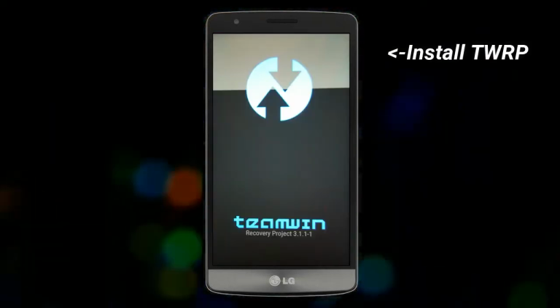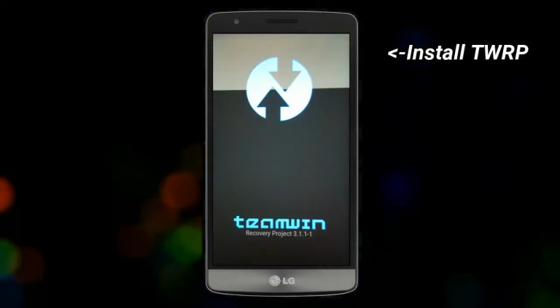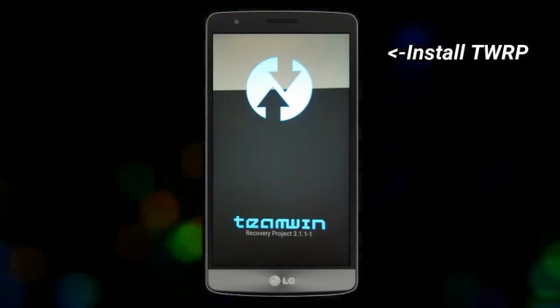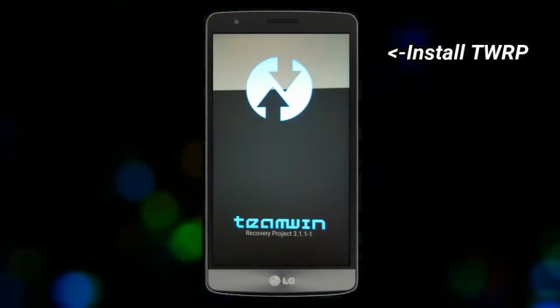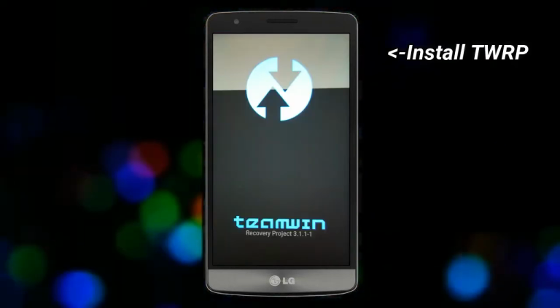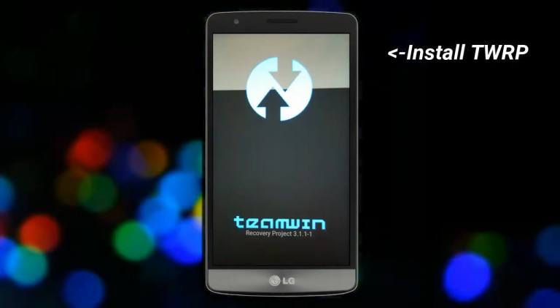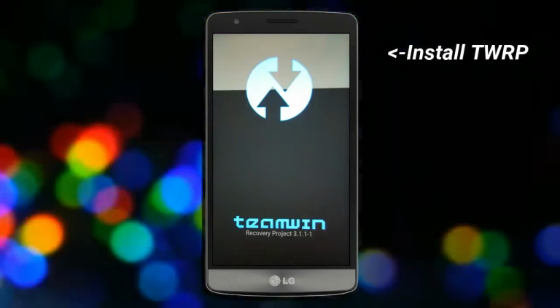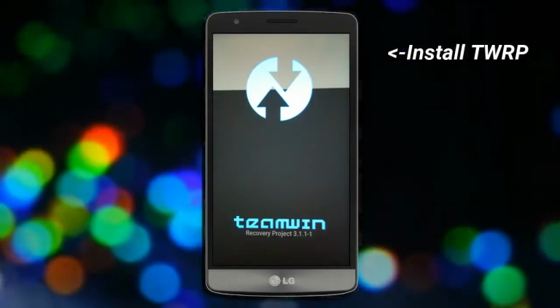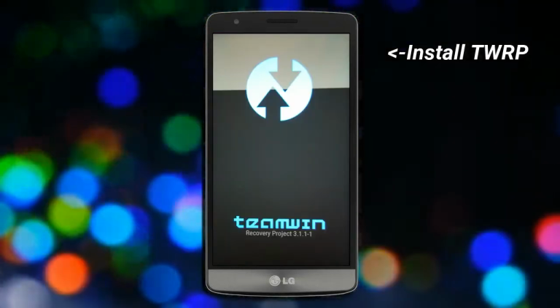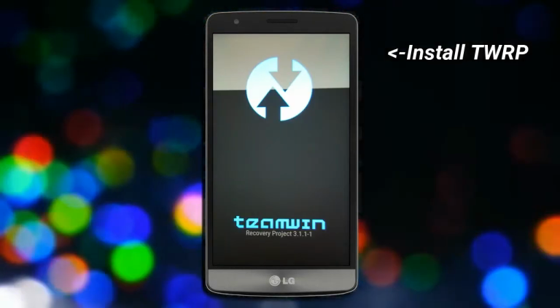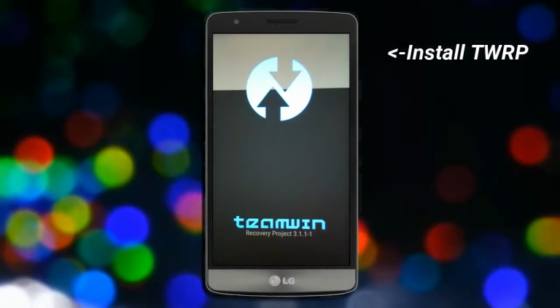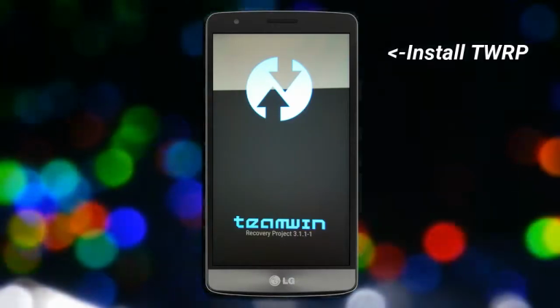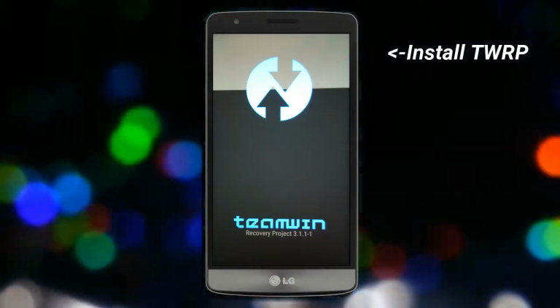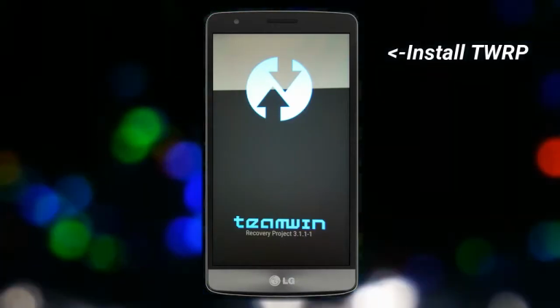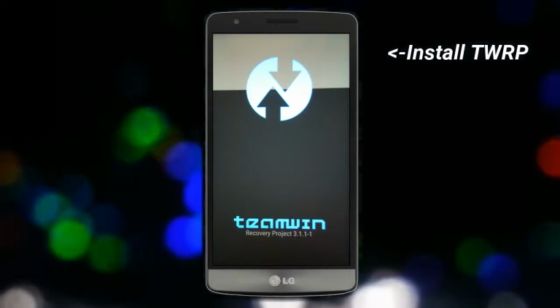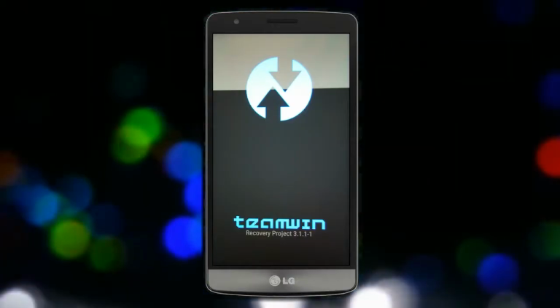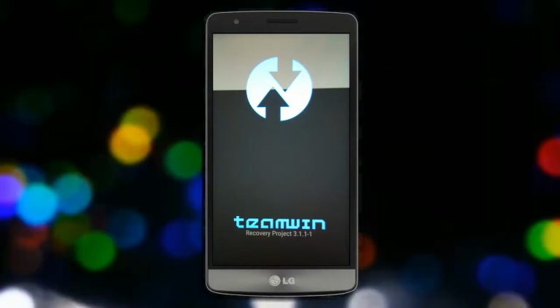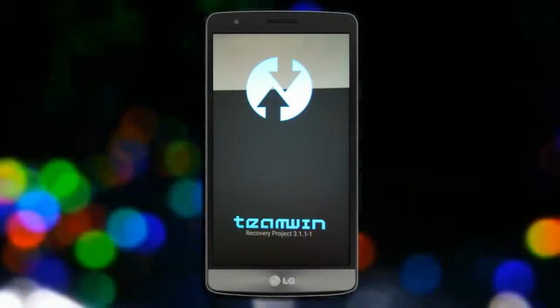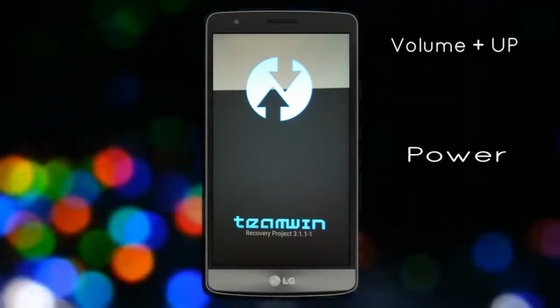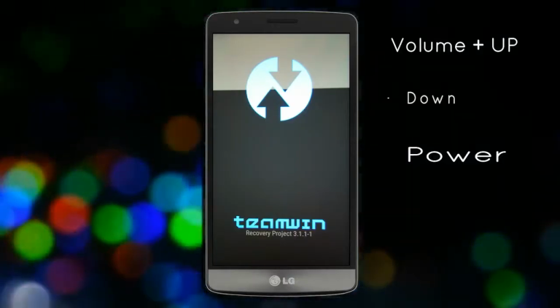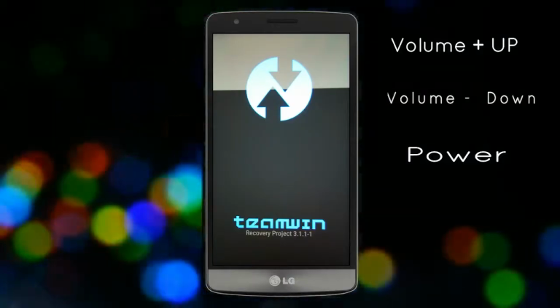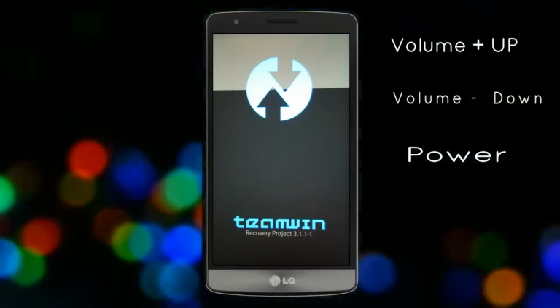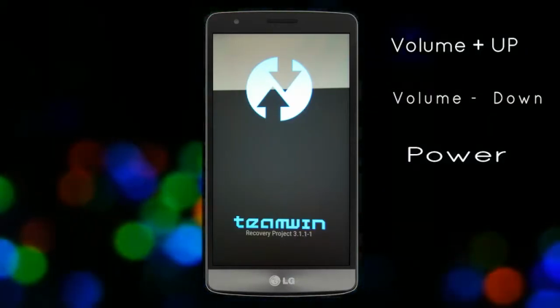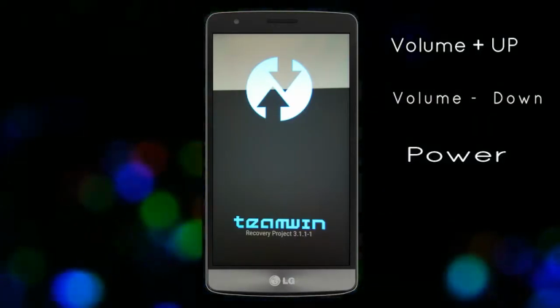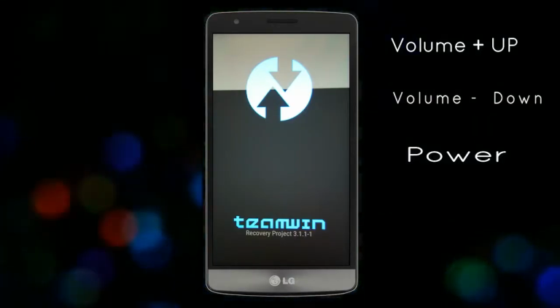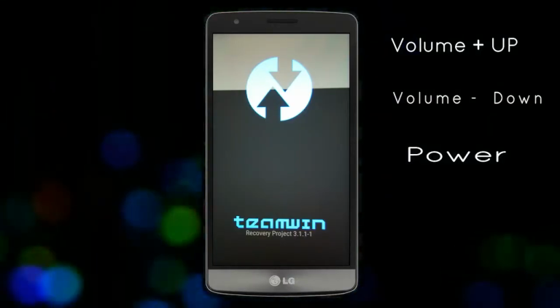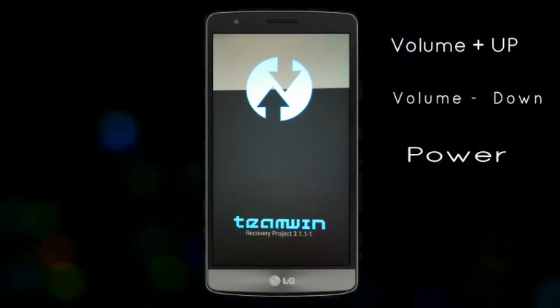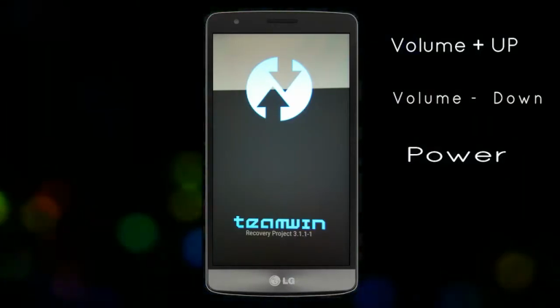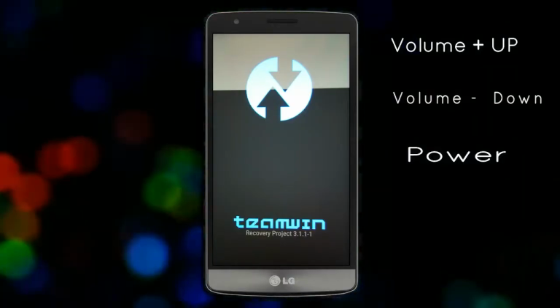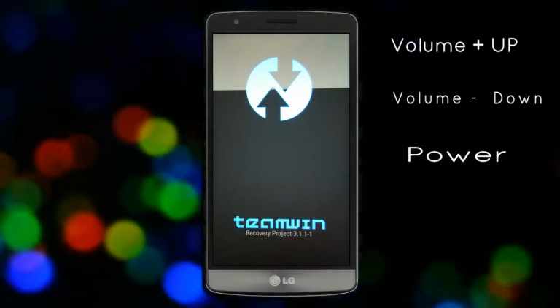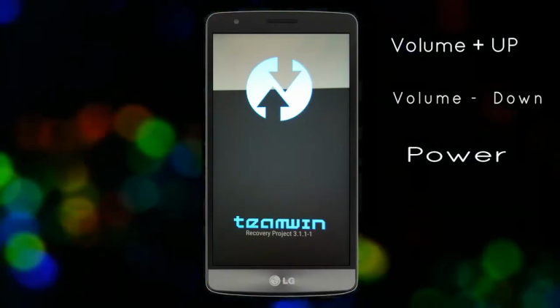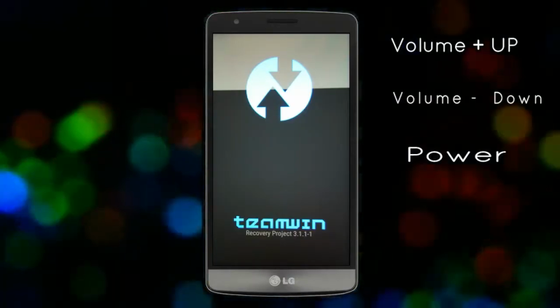Let us boot our device into TWRP recovery mode by pressing volume up, volume down, and the power button simultaneously.